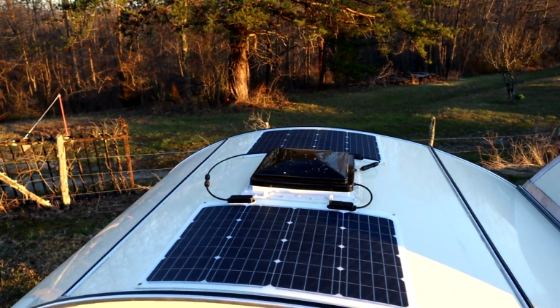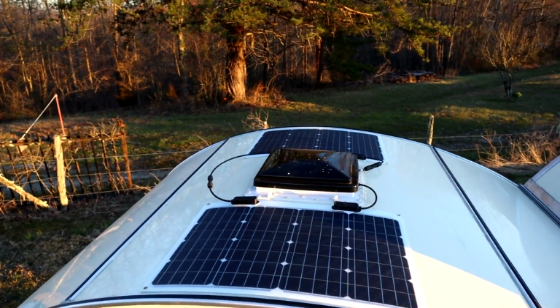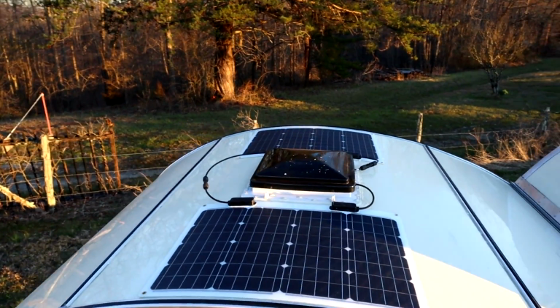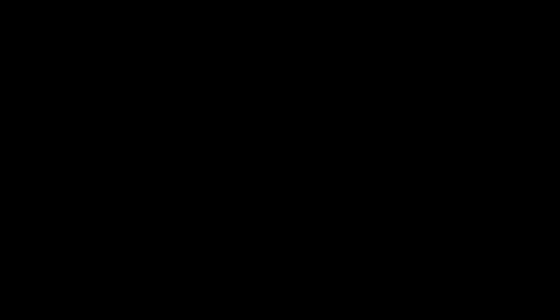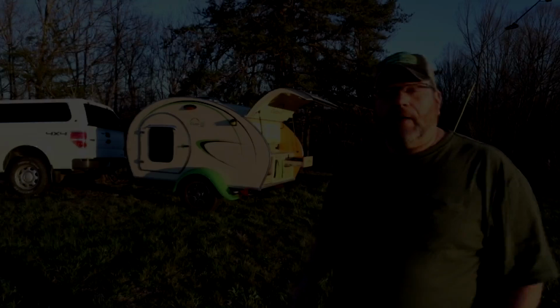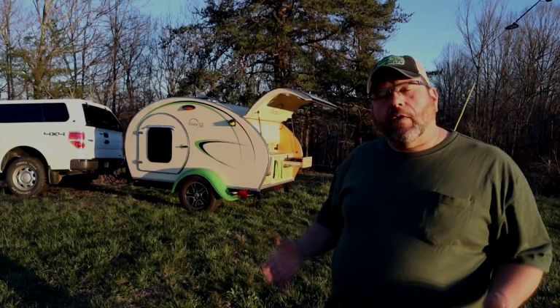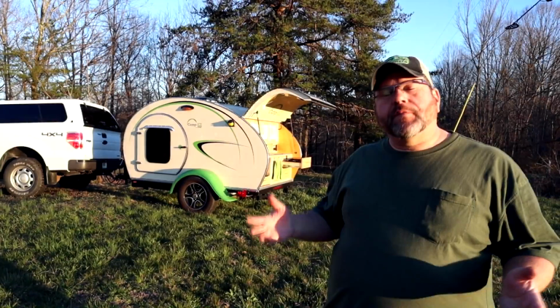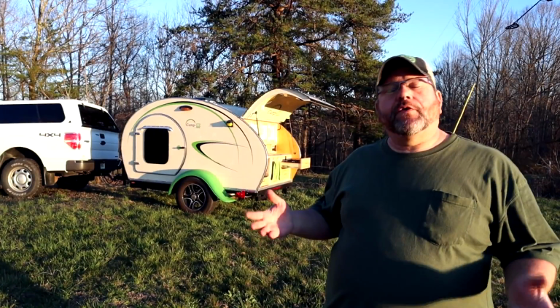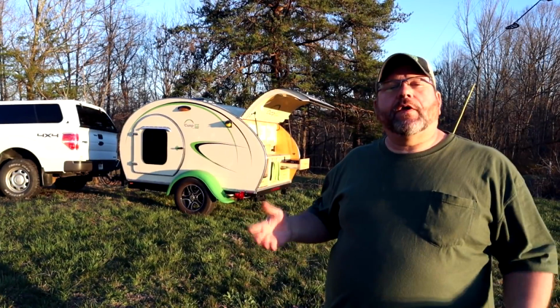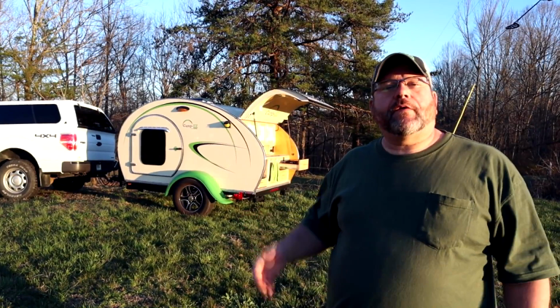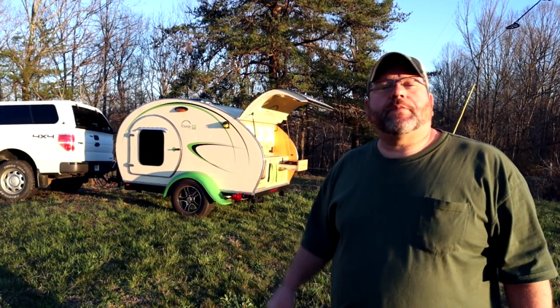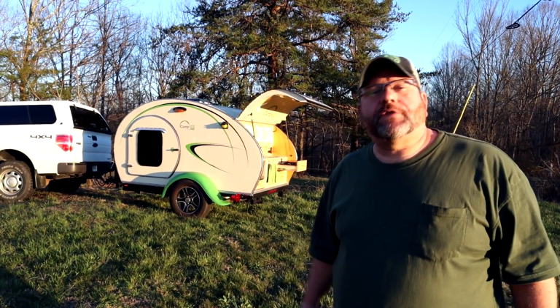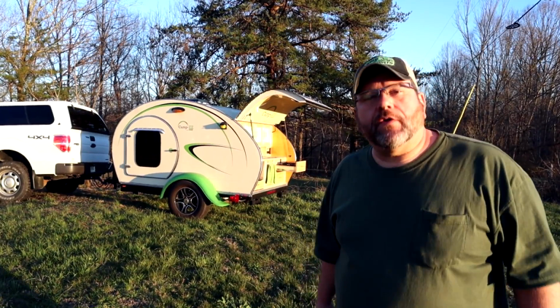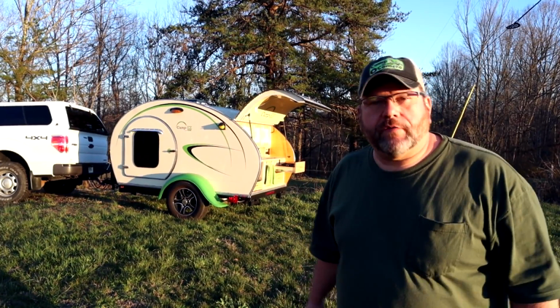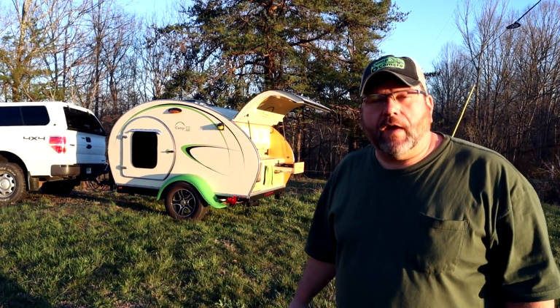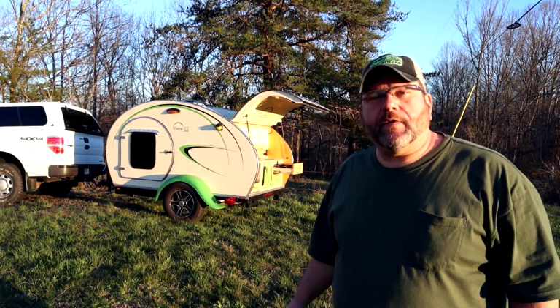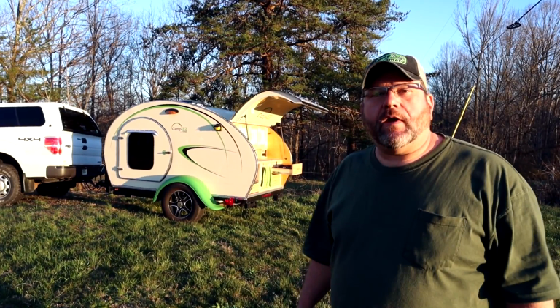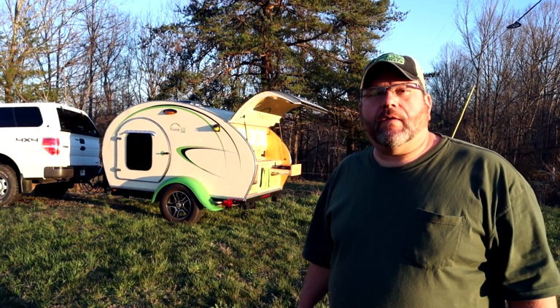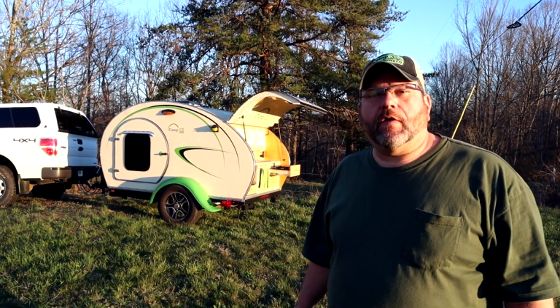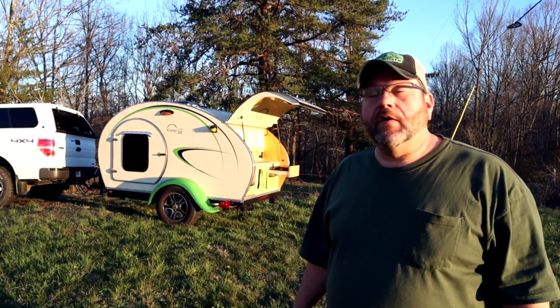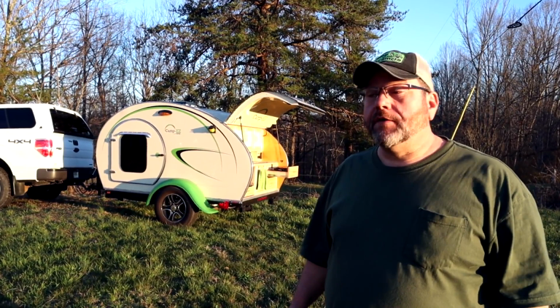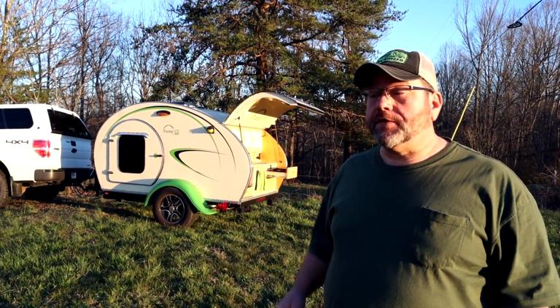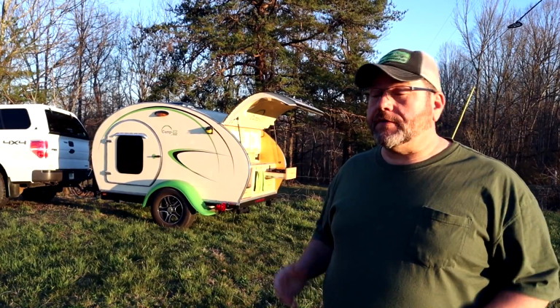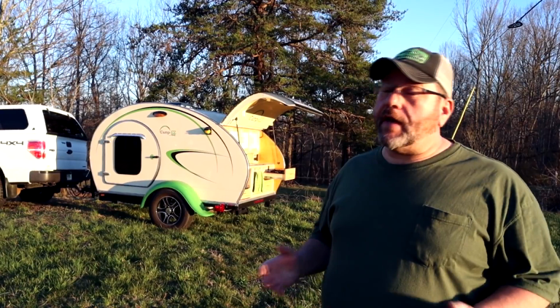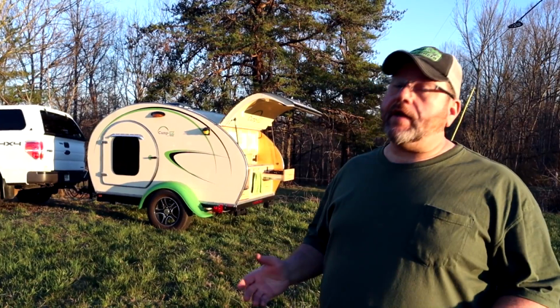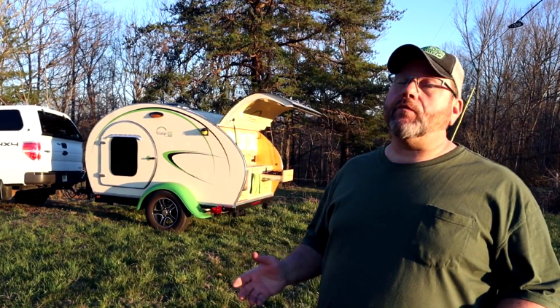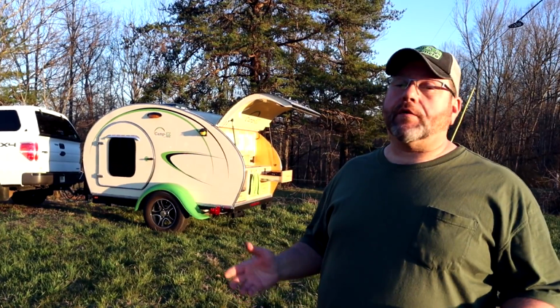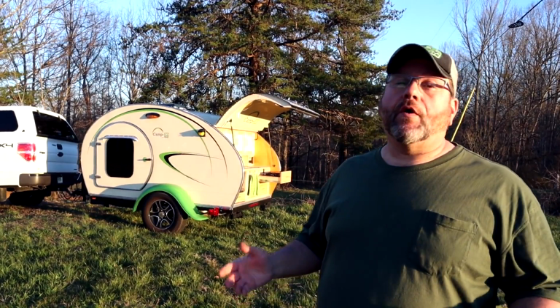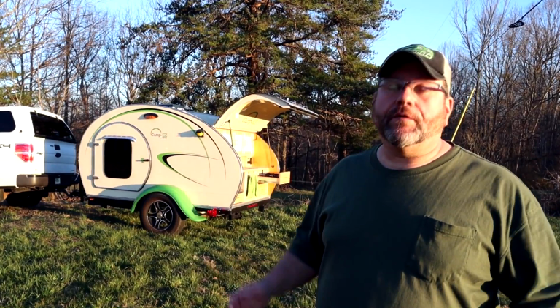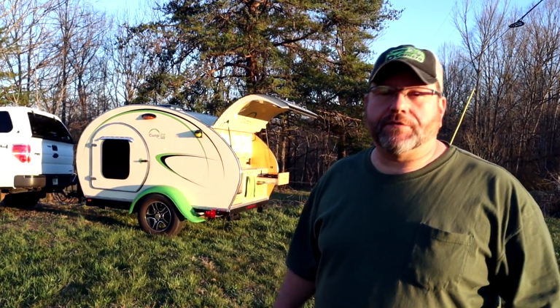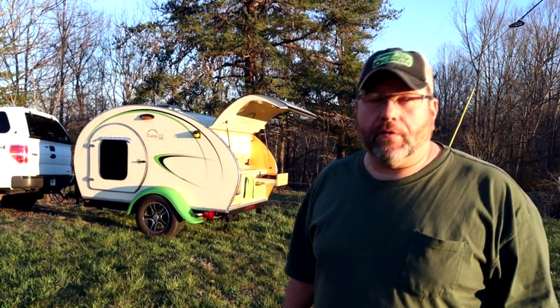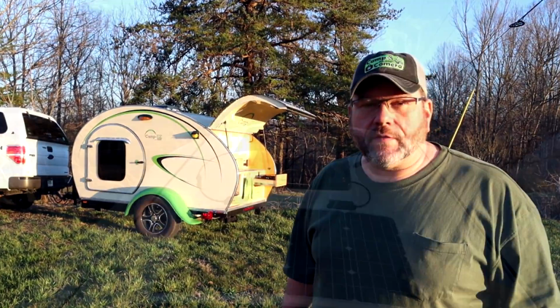Hey, welcome to another episode of Camping Camera. Today we're going solar.